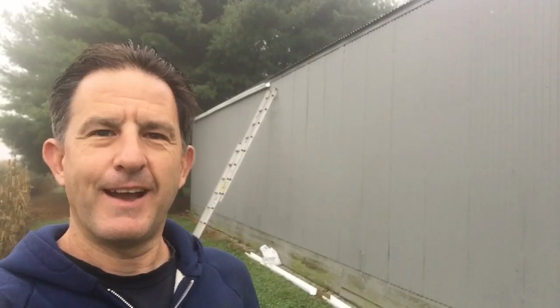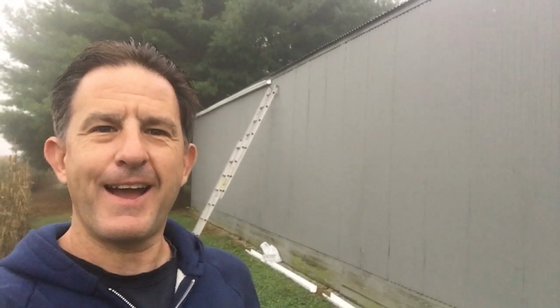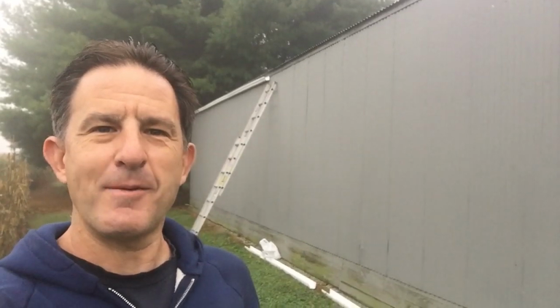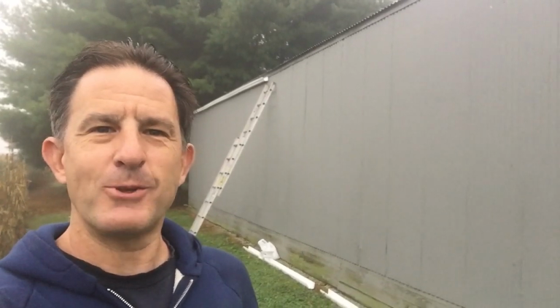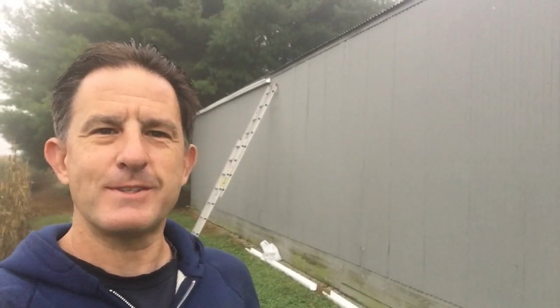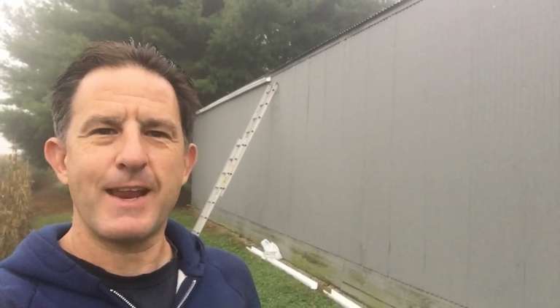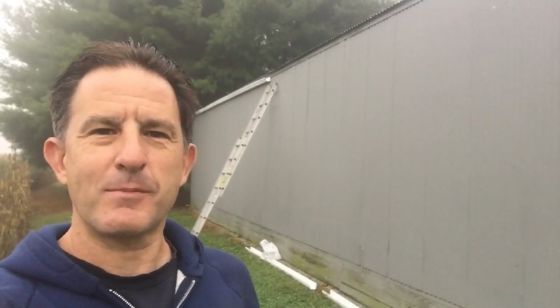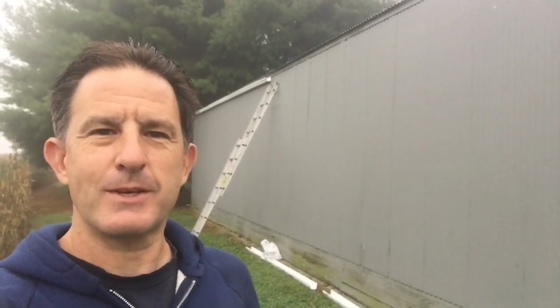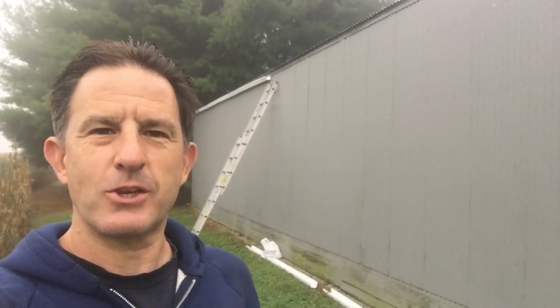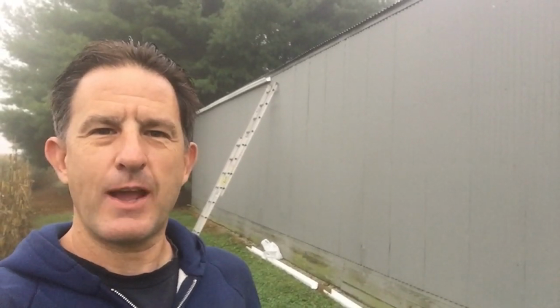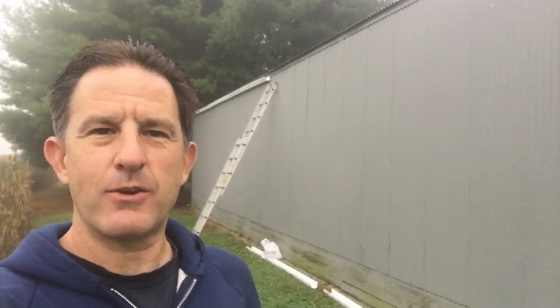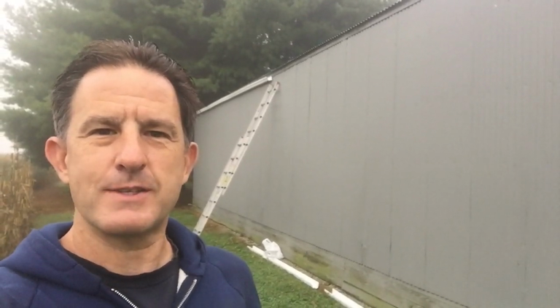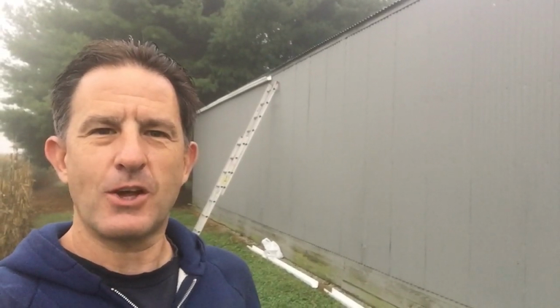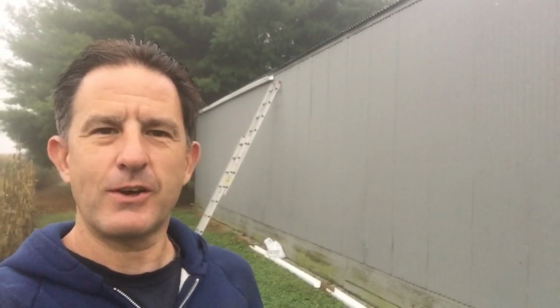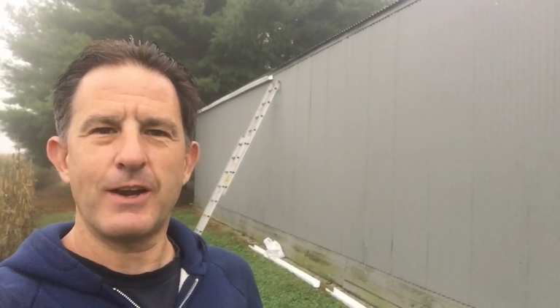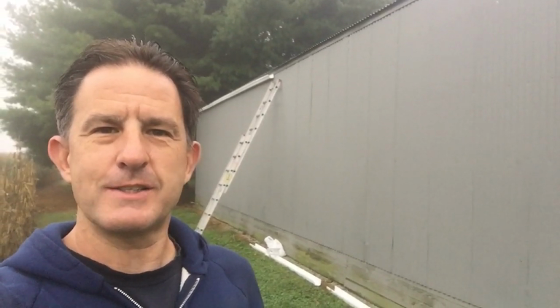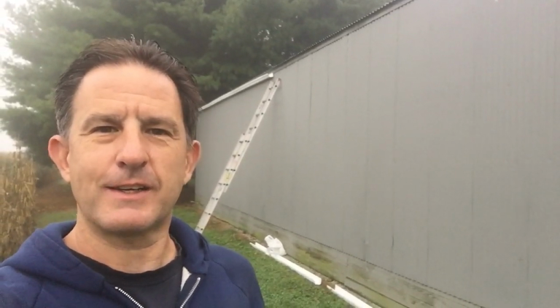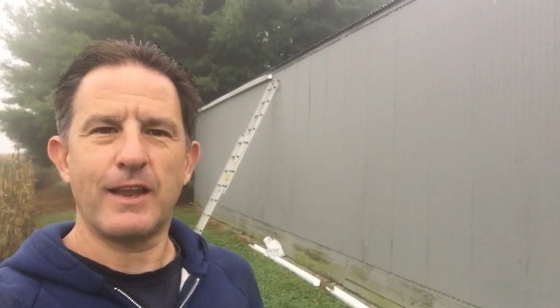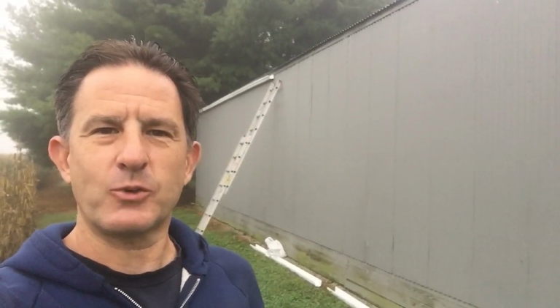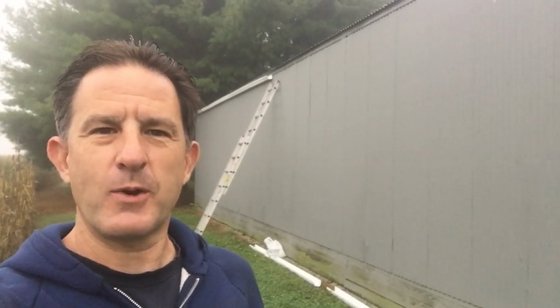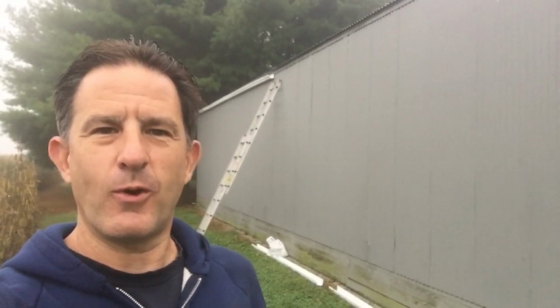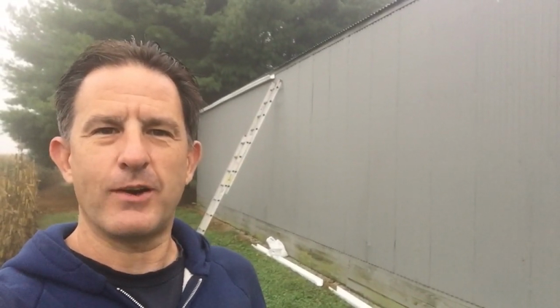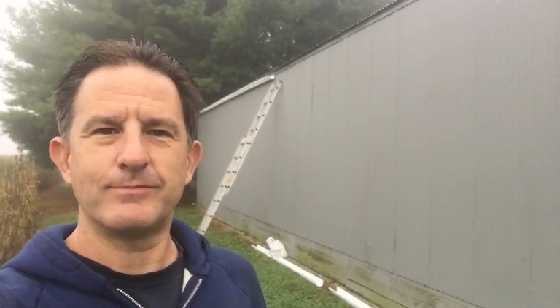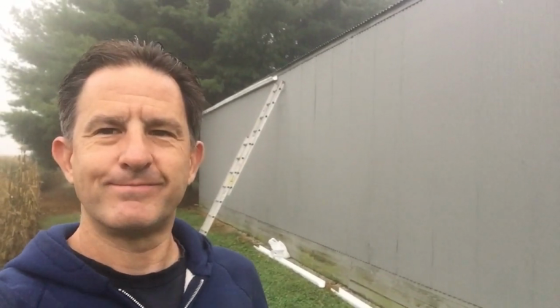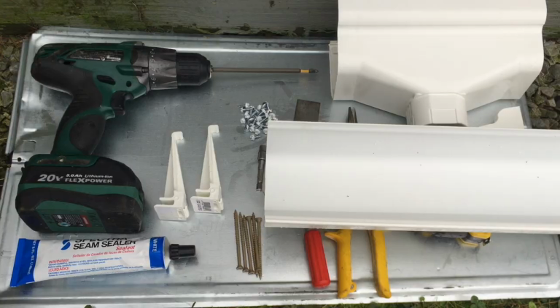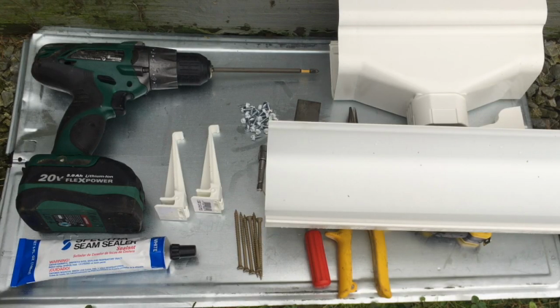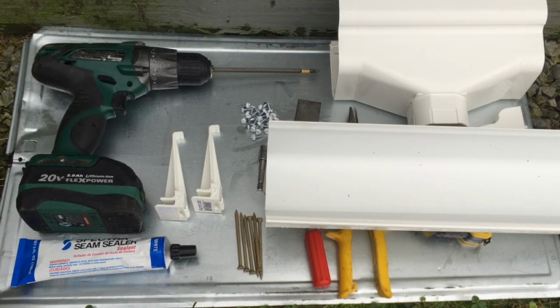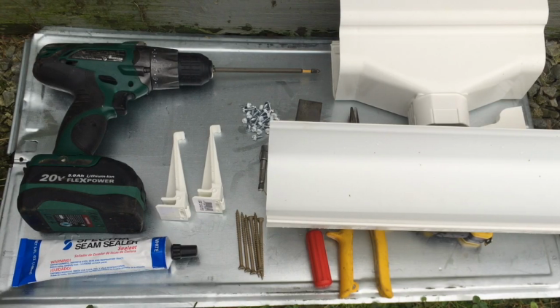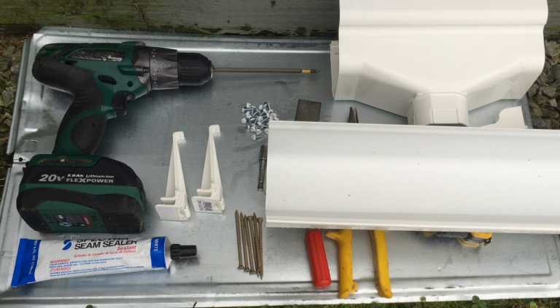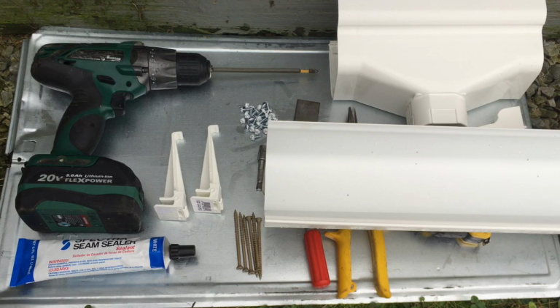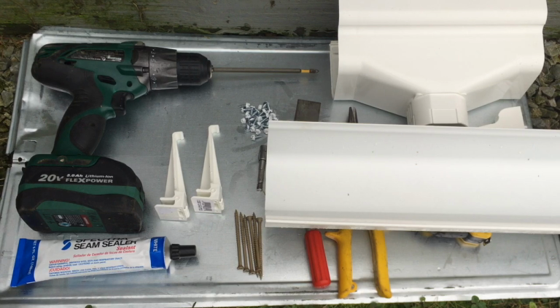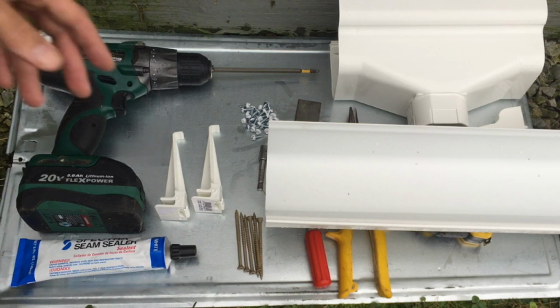Hi, I'm Lou, and today I'm going to show you how to install gutters and collect rainwater. Here's all the tools and parts.